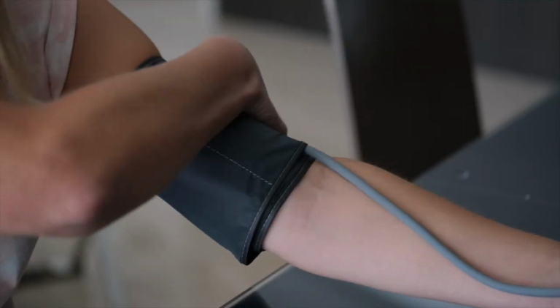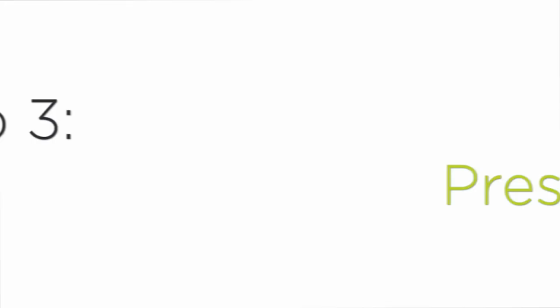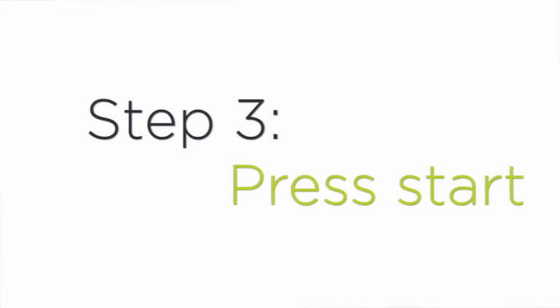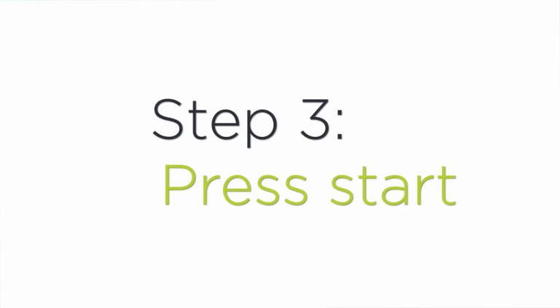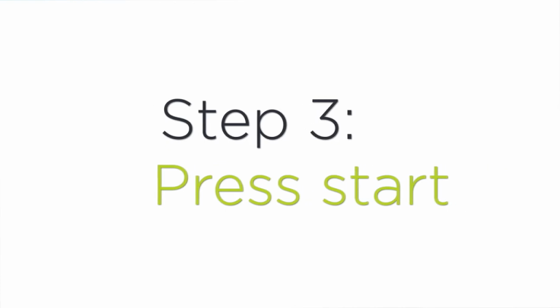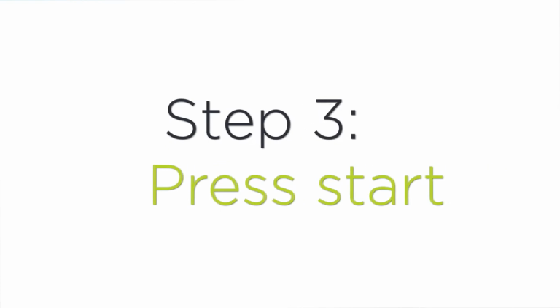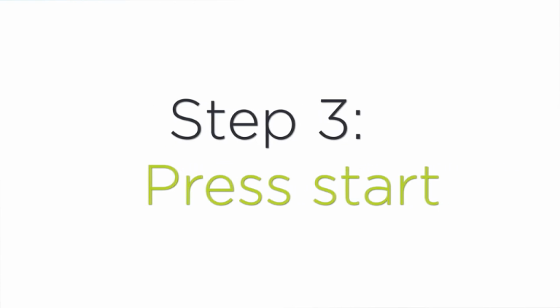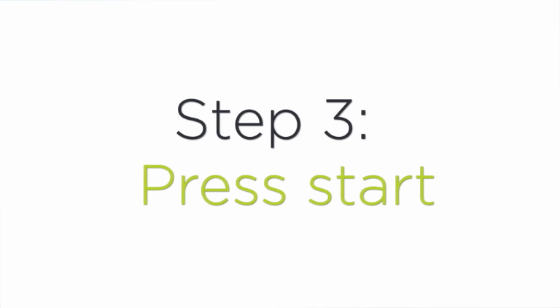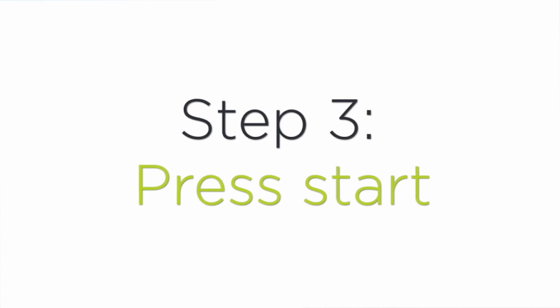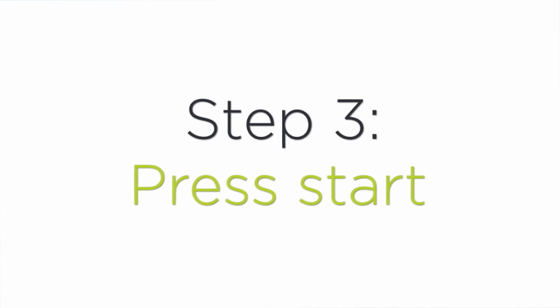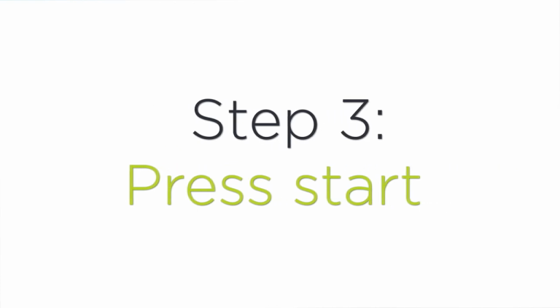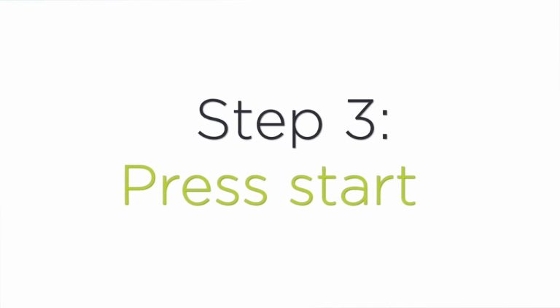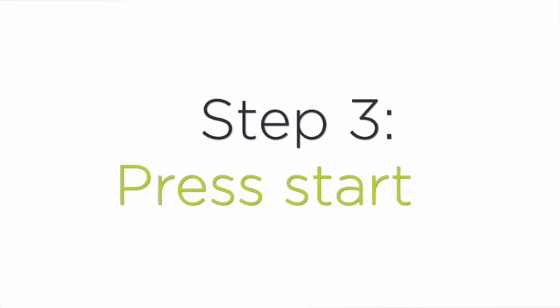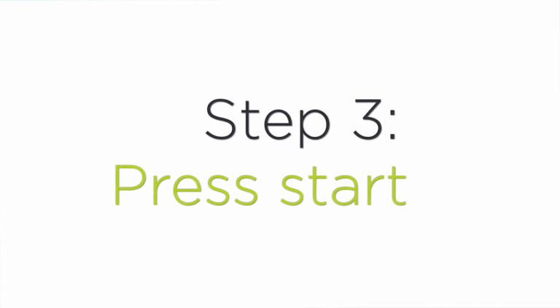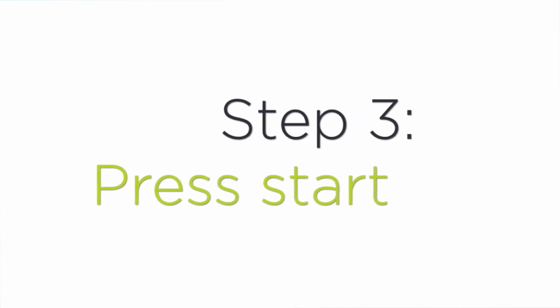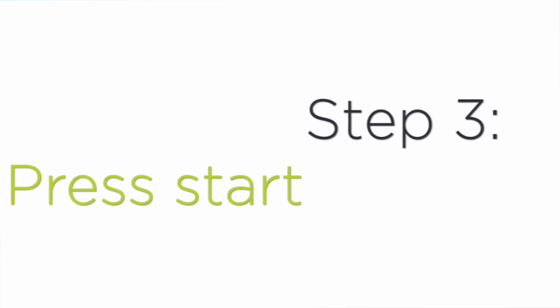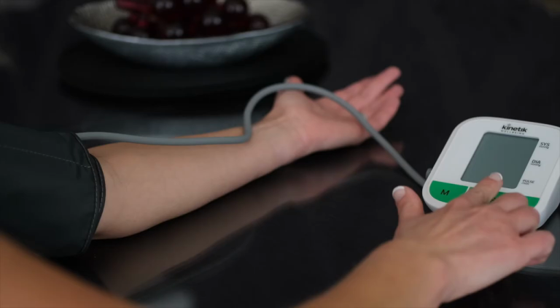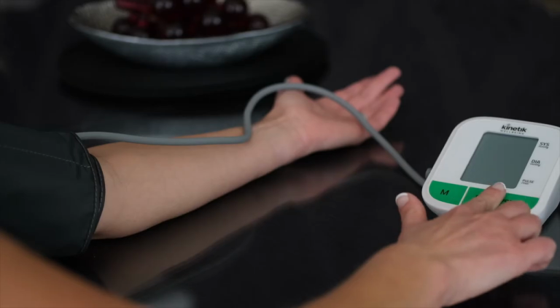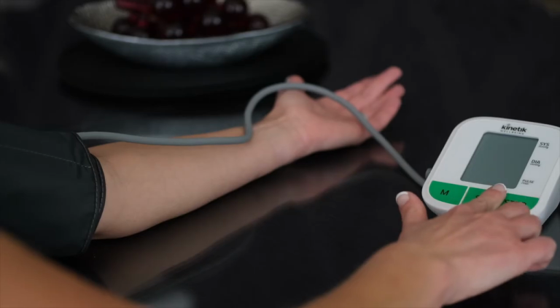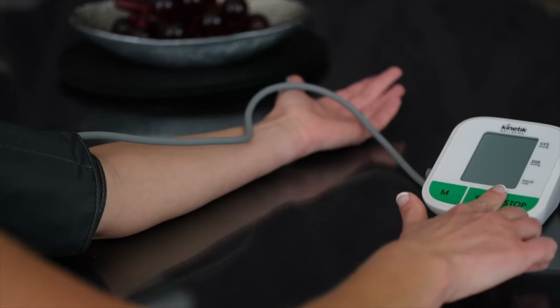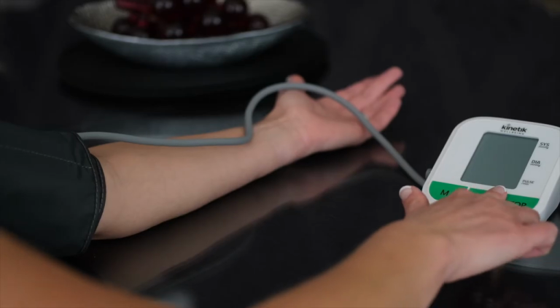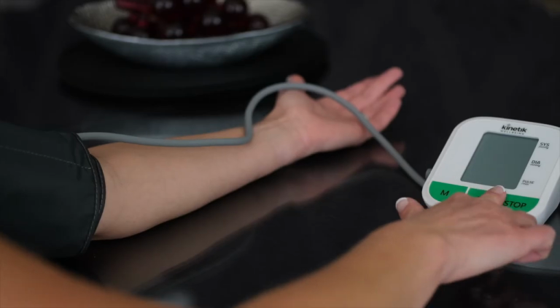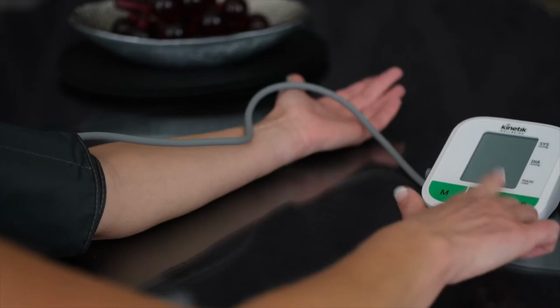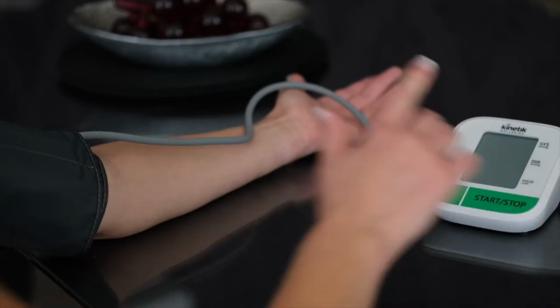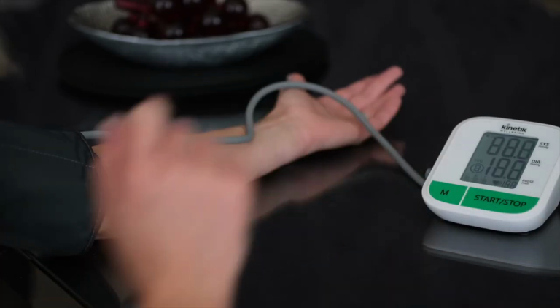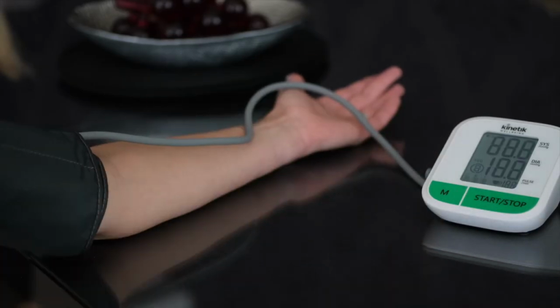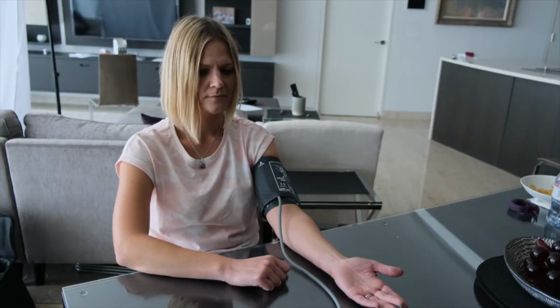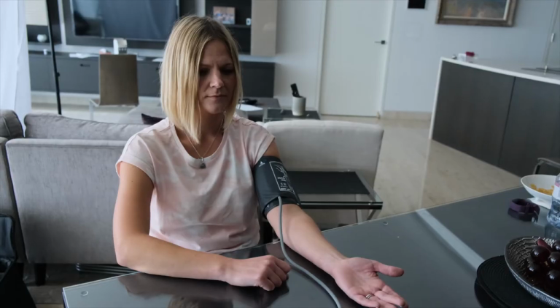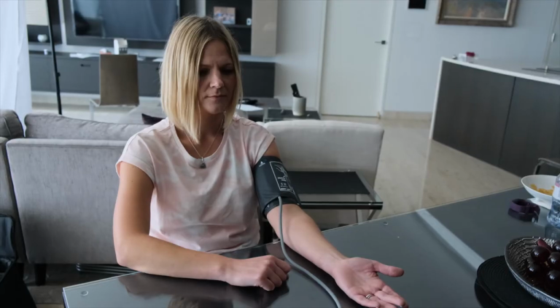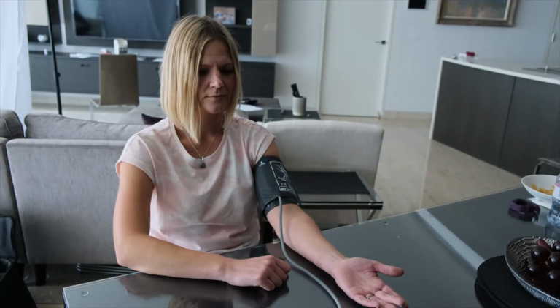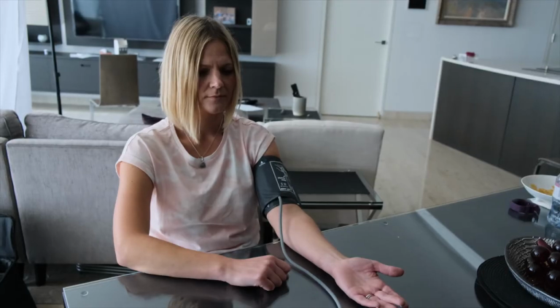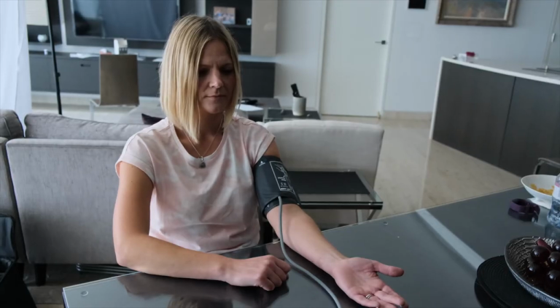Step three: press start. Don't talk and relax as the cuff inflates.